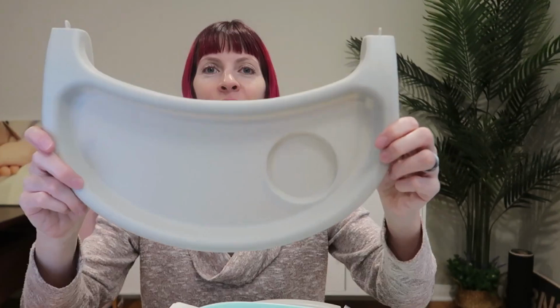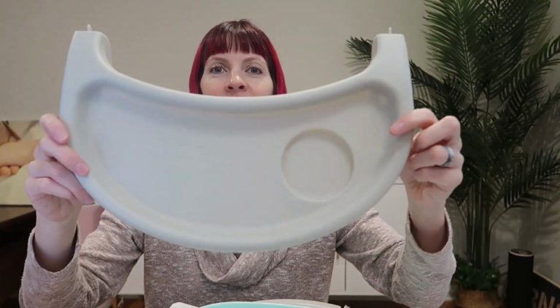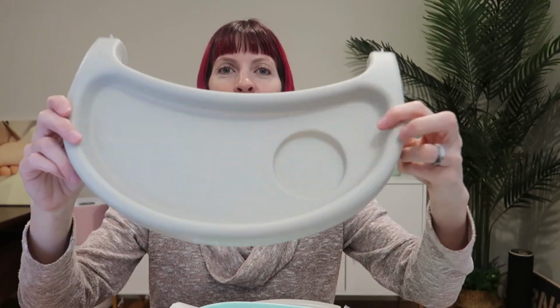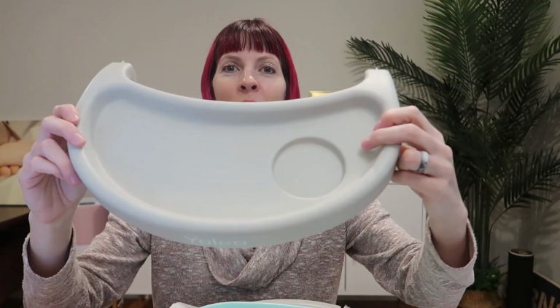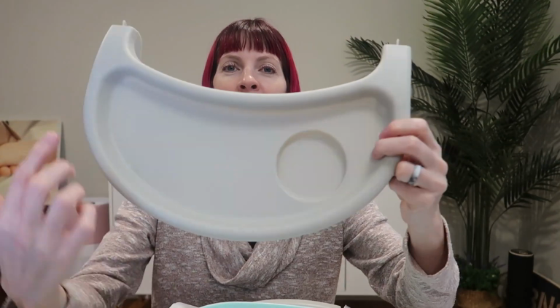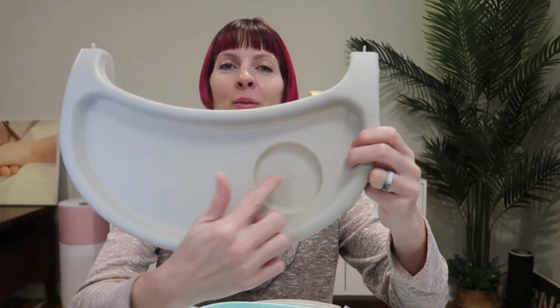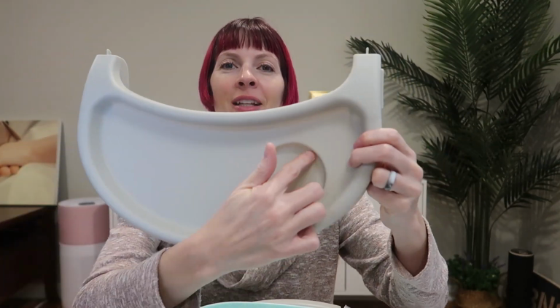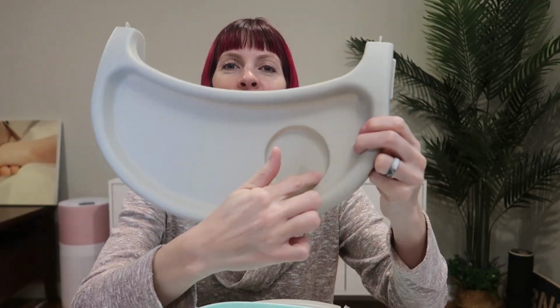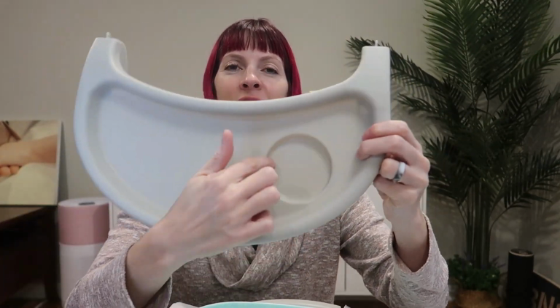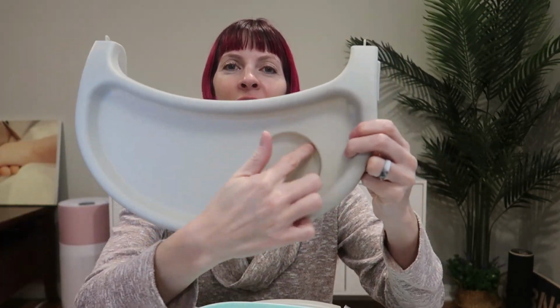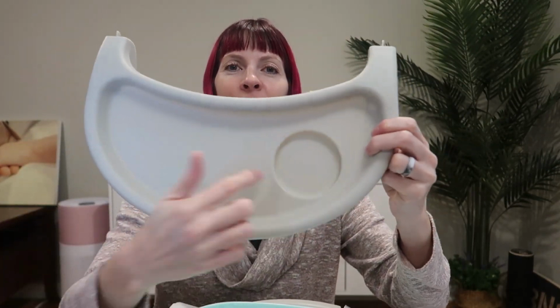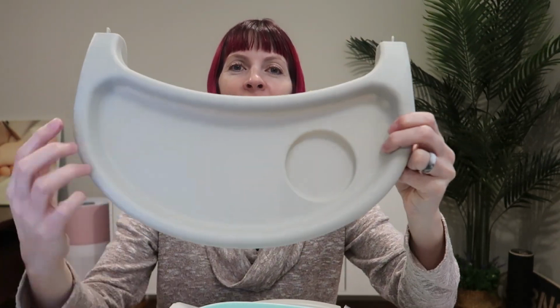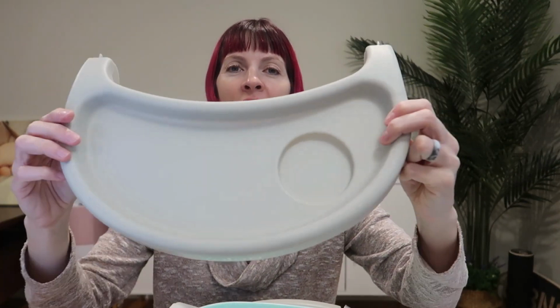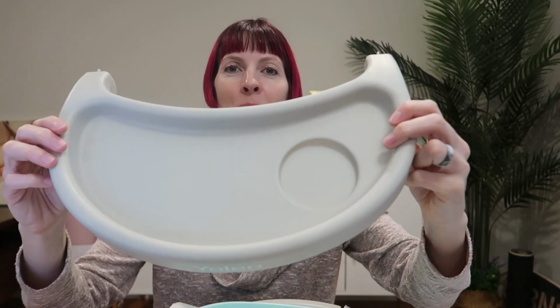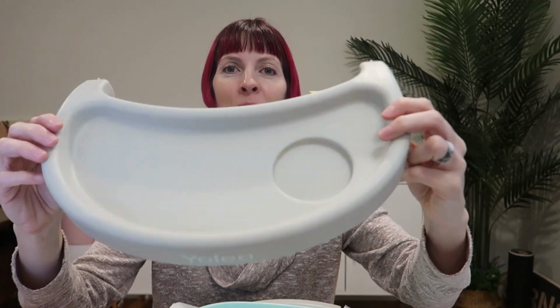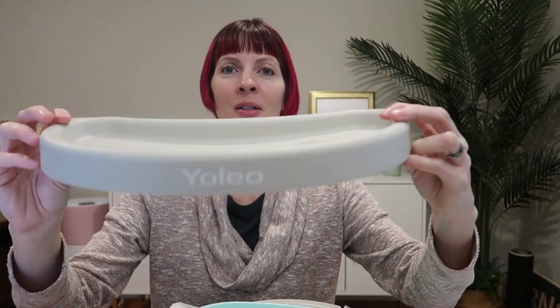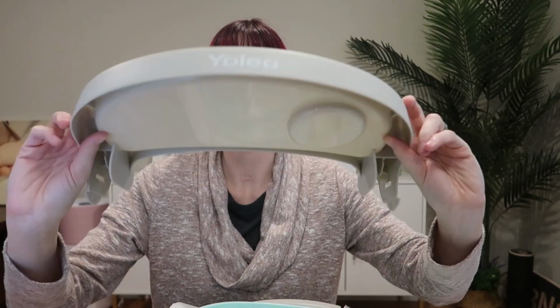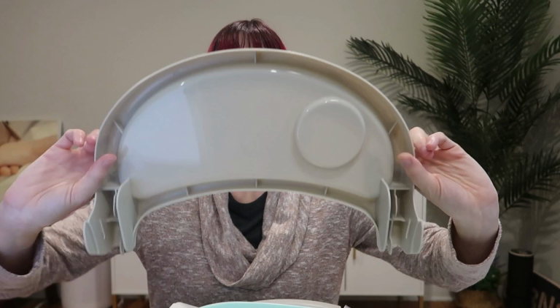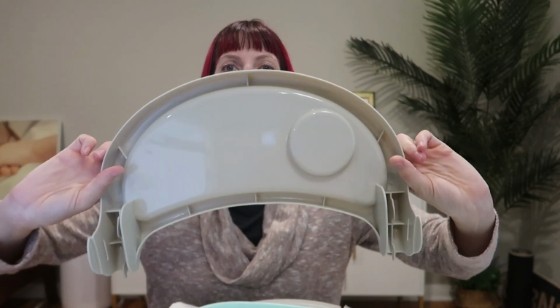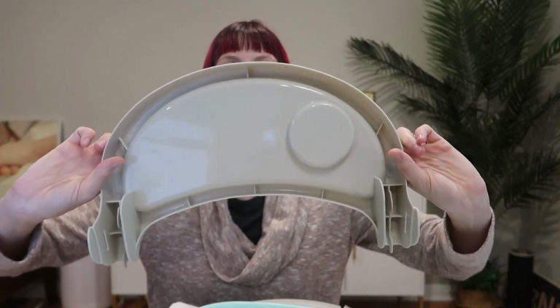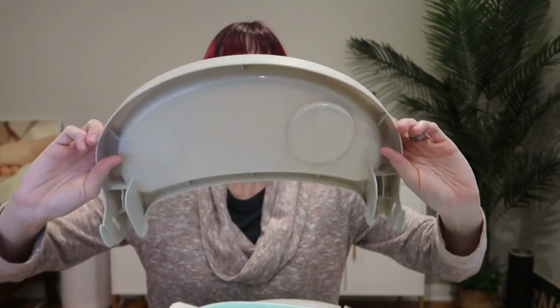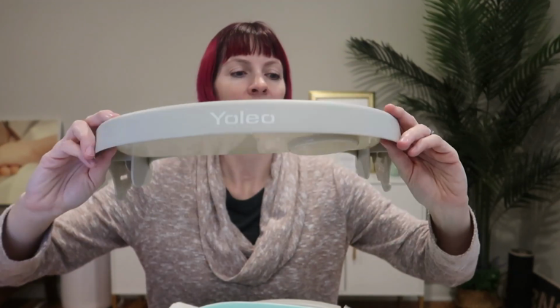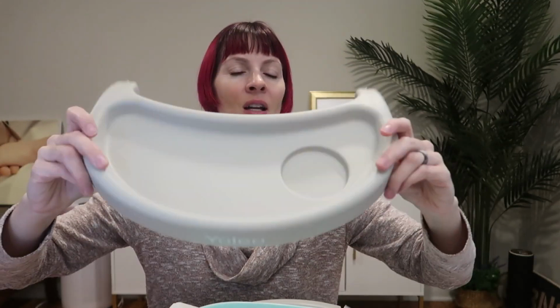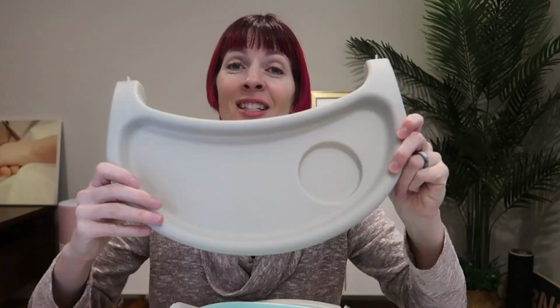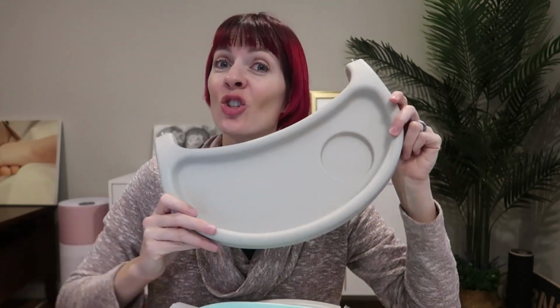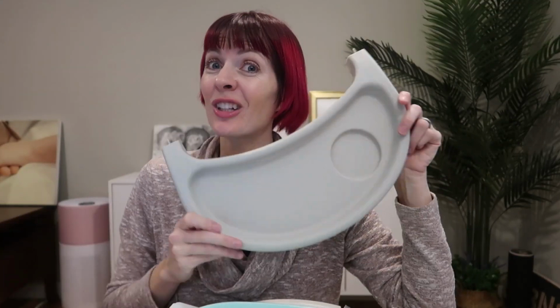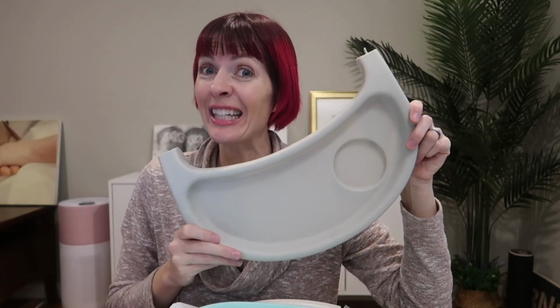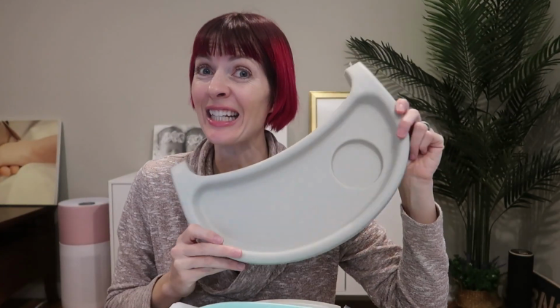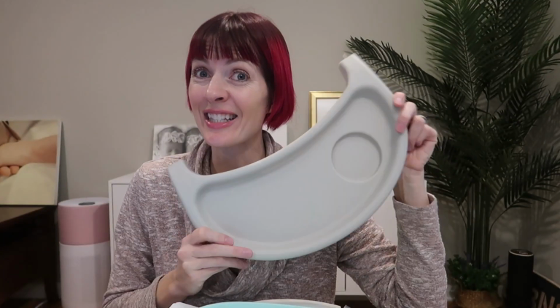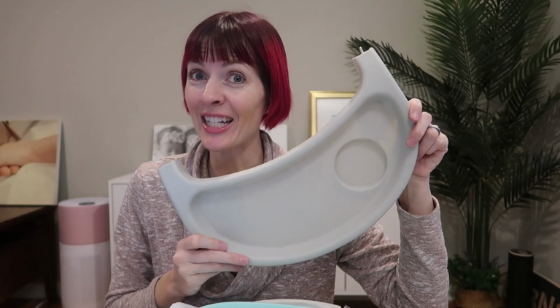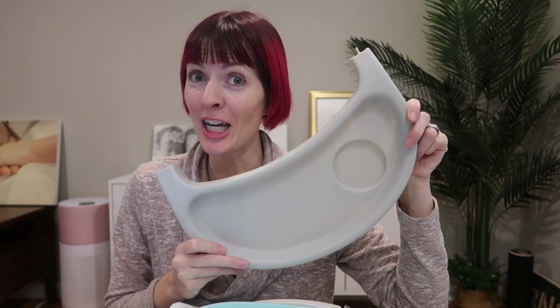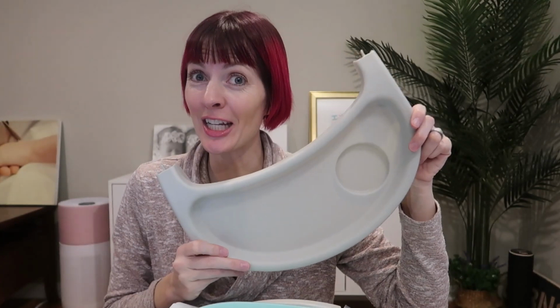Here is the tray with a little divot for the cup. All plastic — going to be really easy to clean and sanitize.